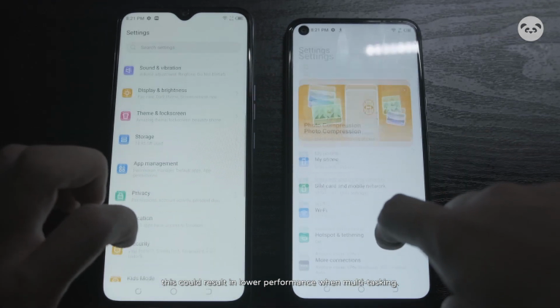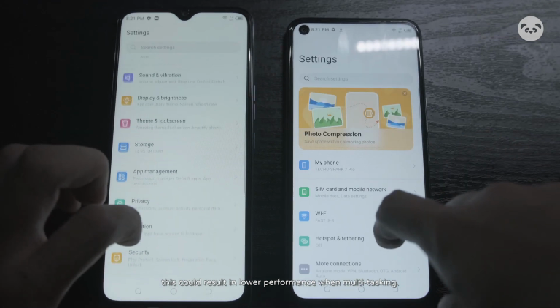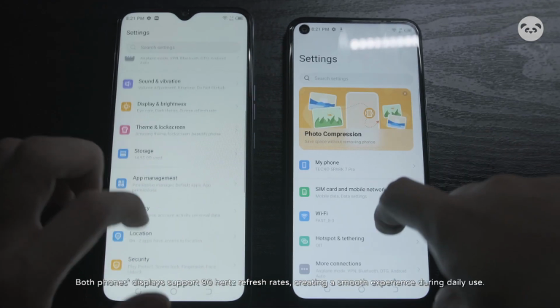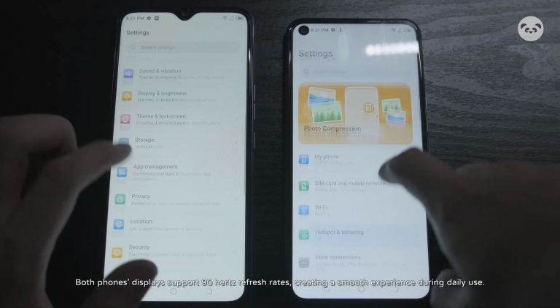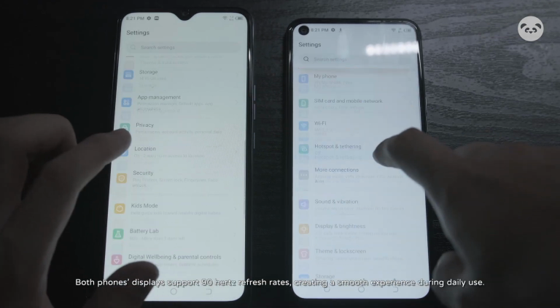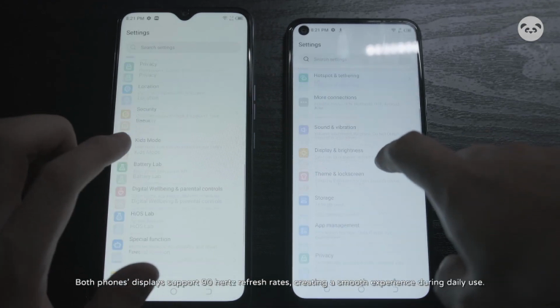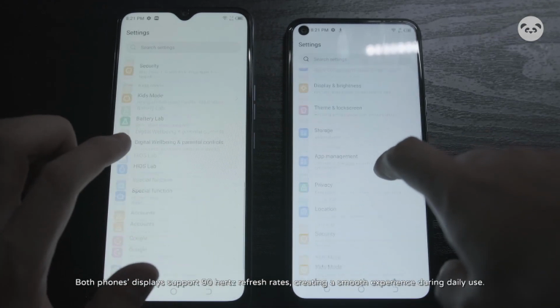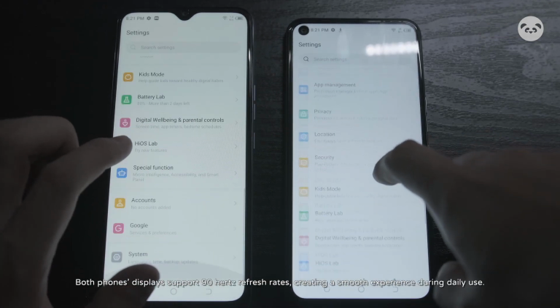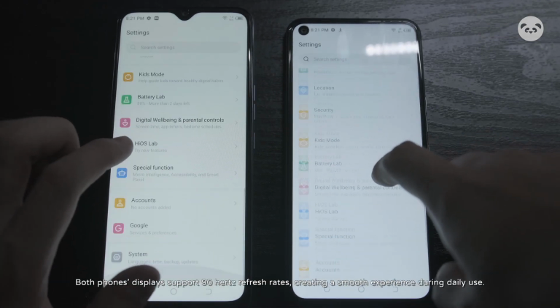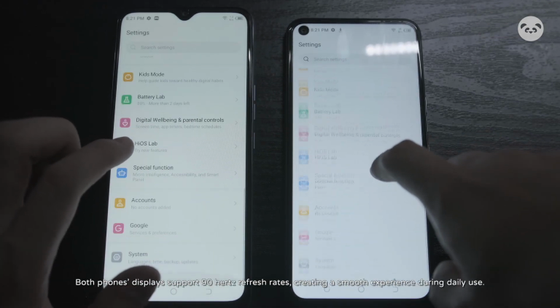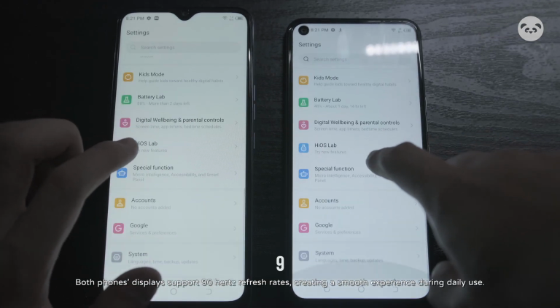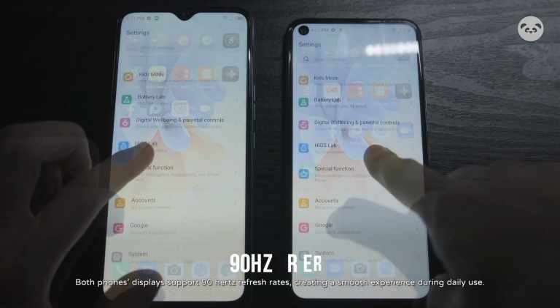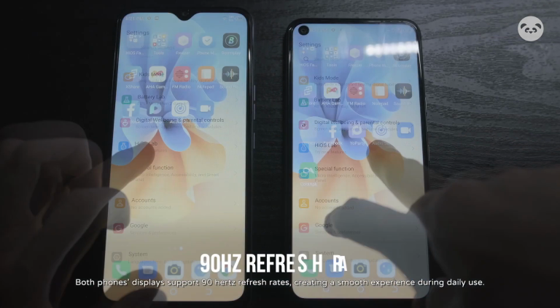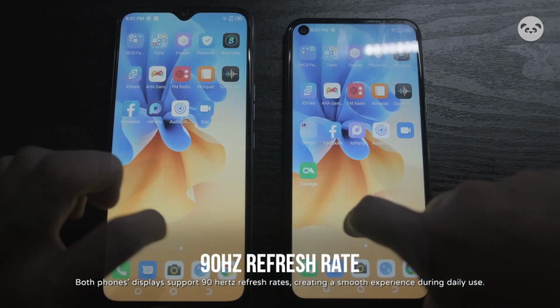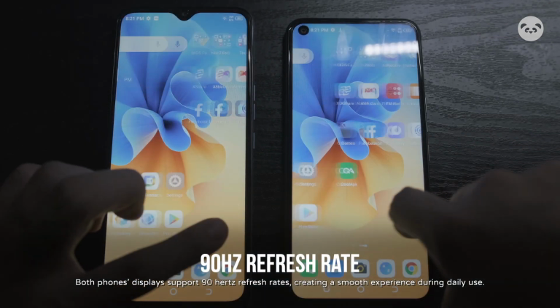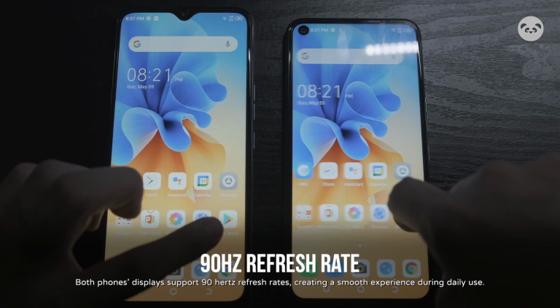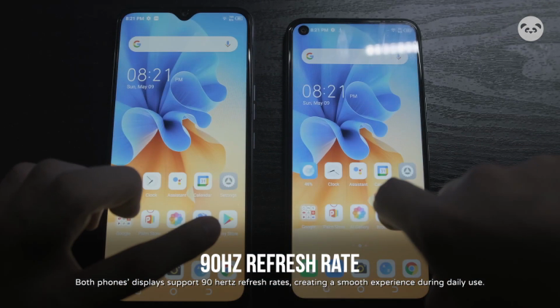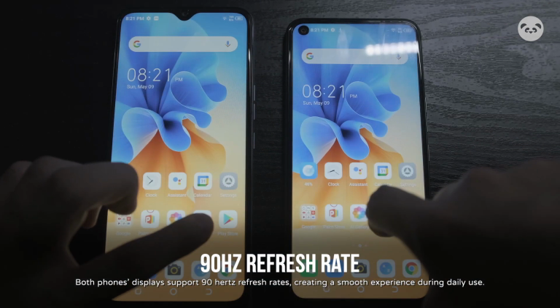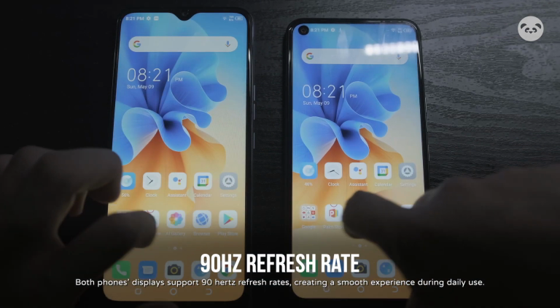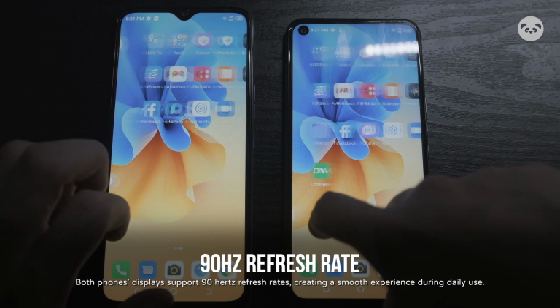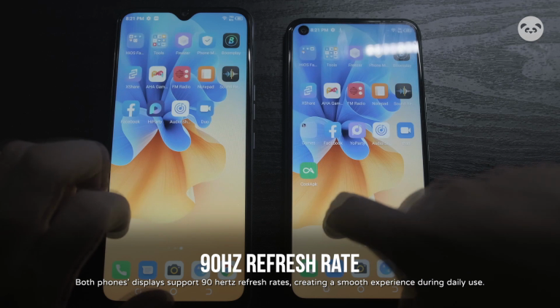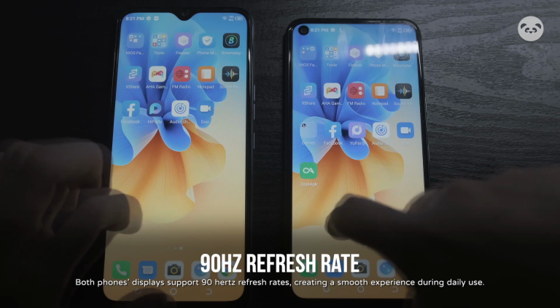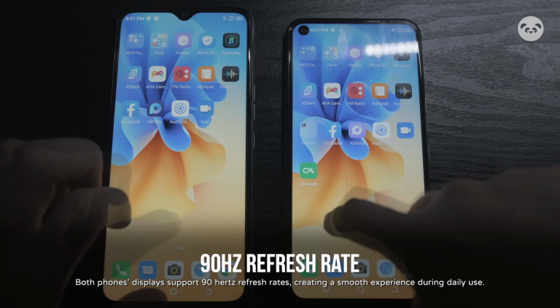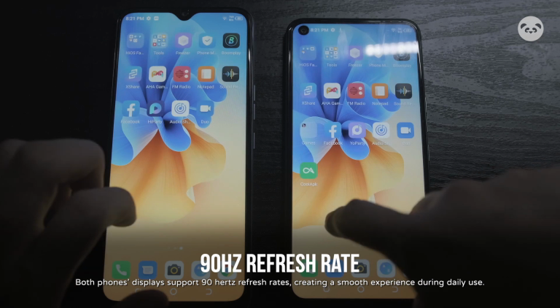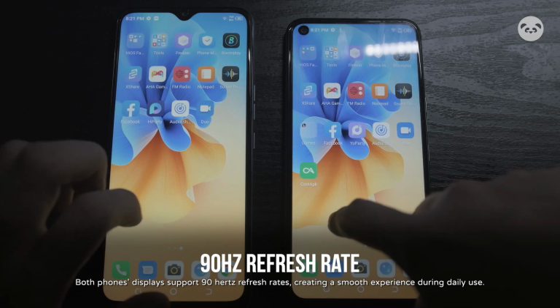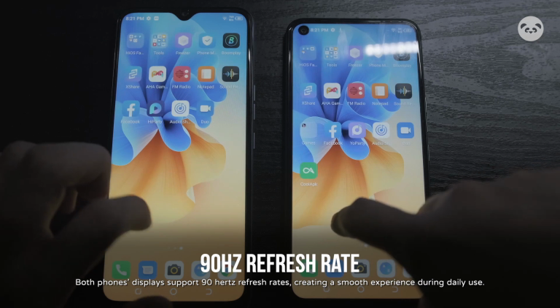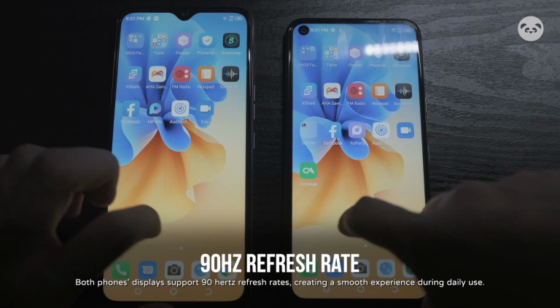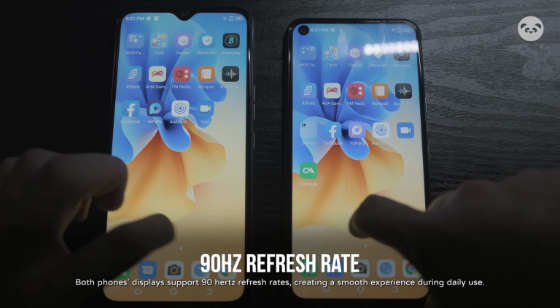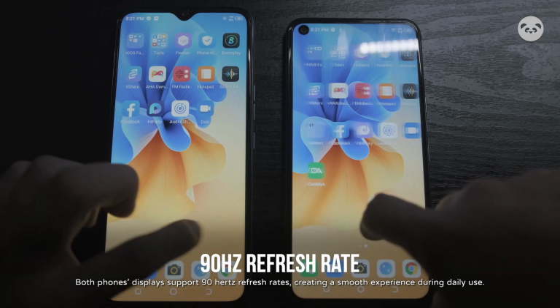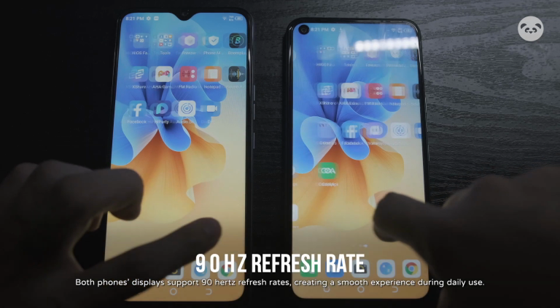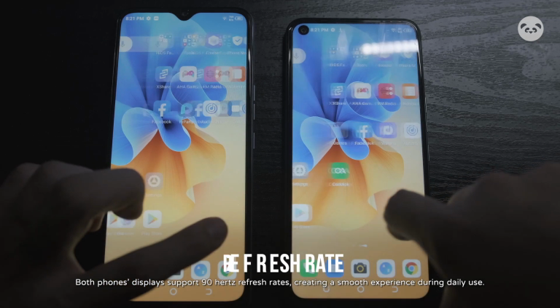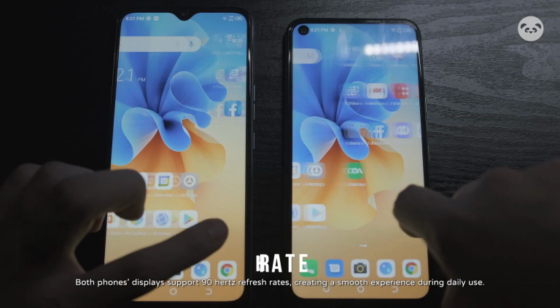Both phones' displays support 90Hz refresh rates, creating a smooth experience during daily use.